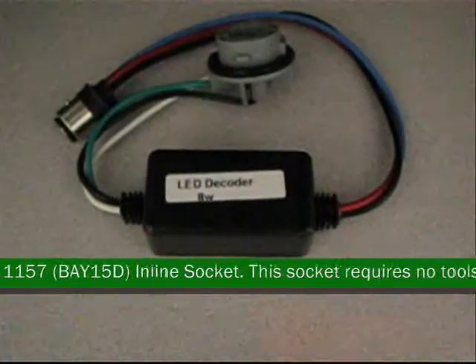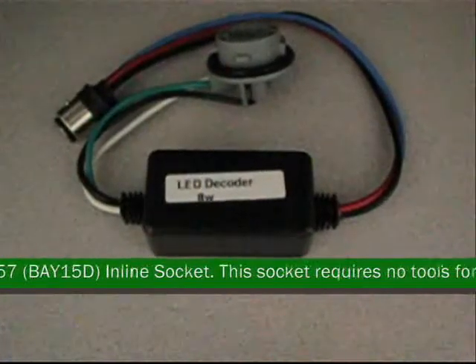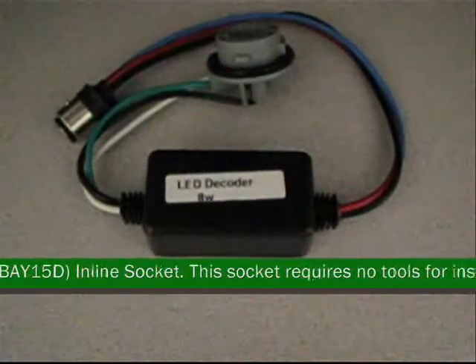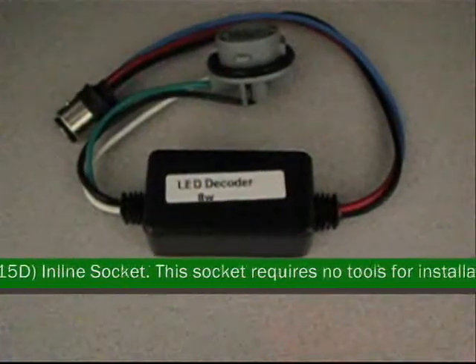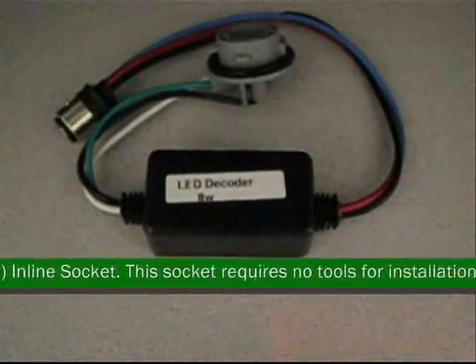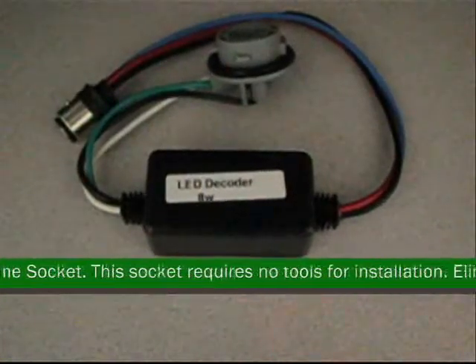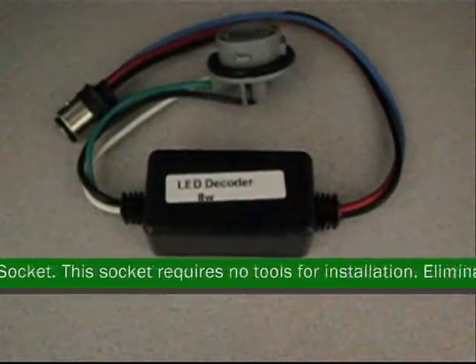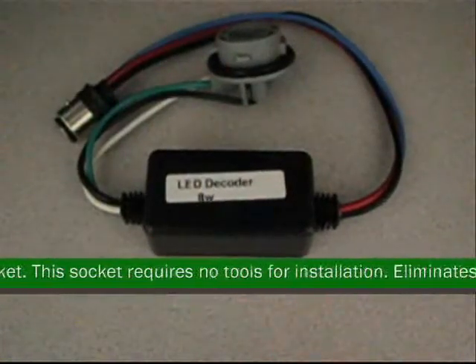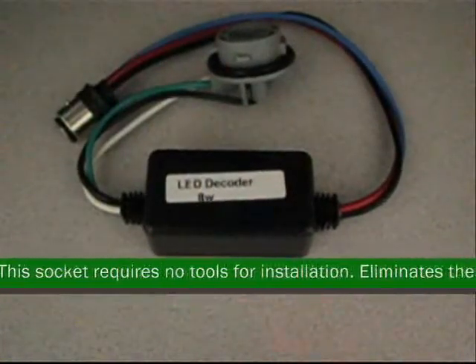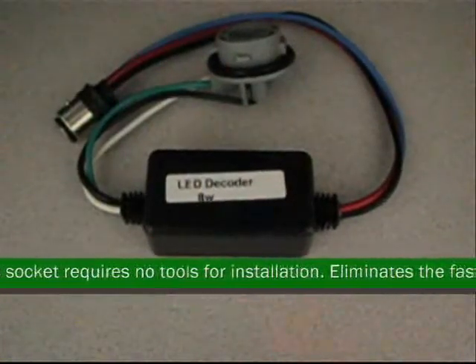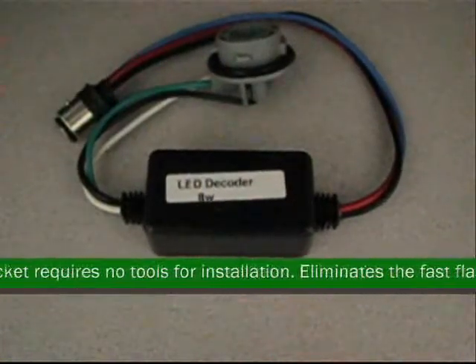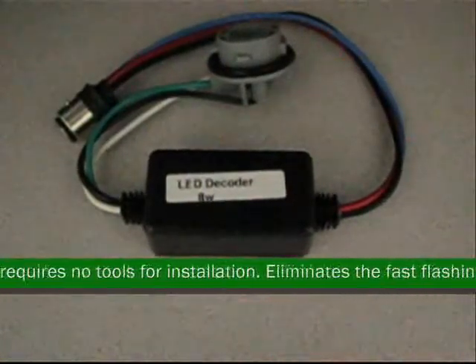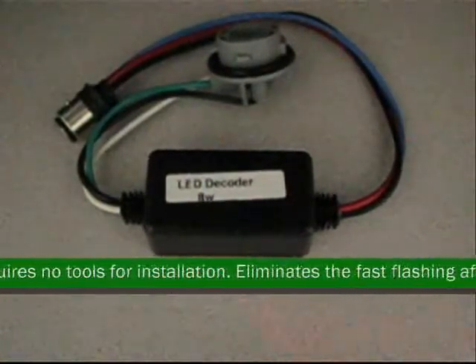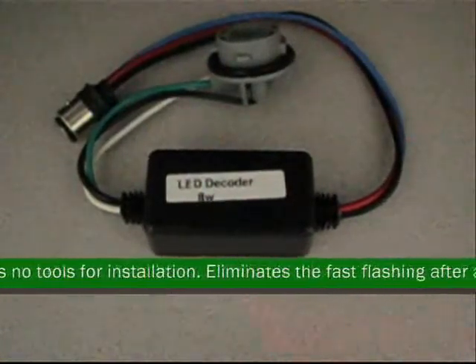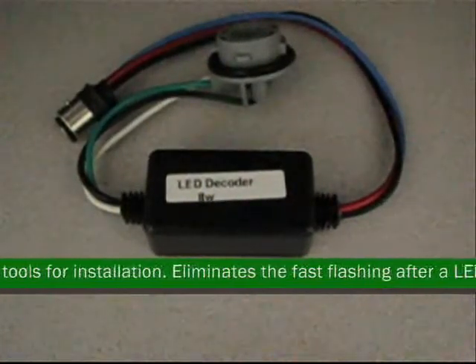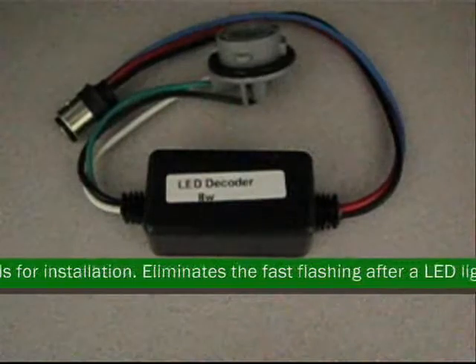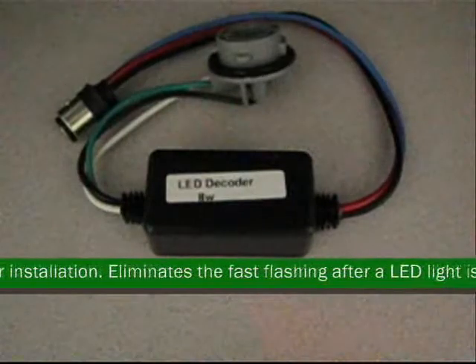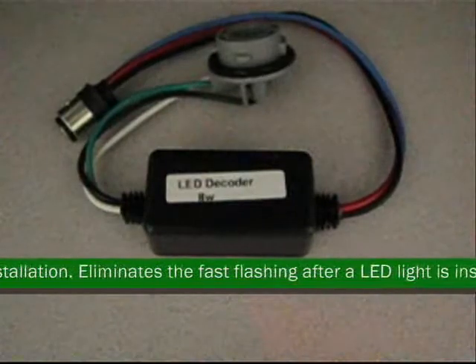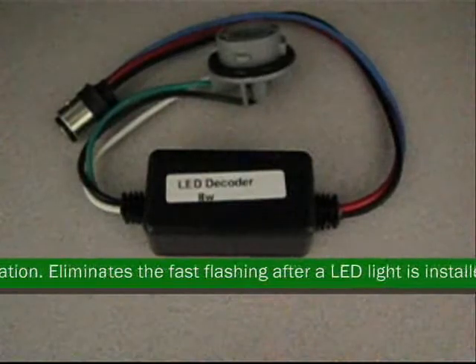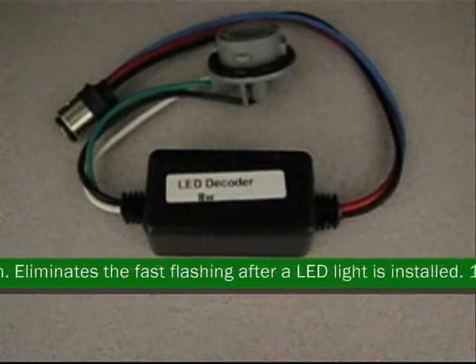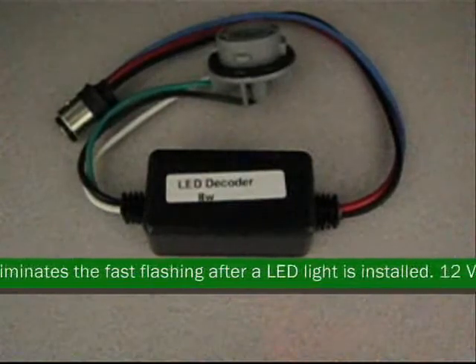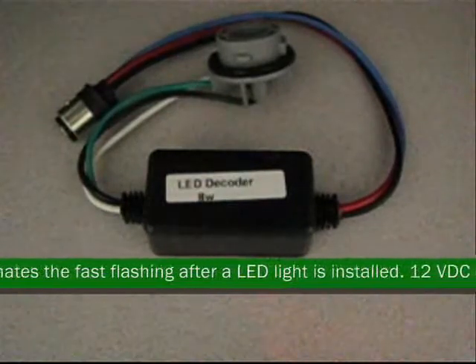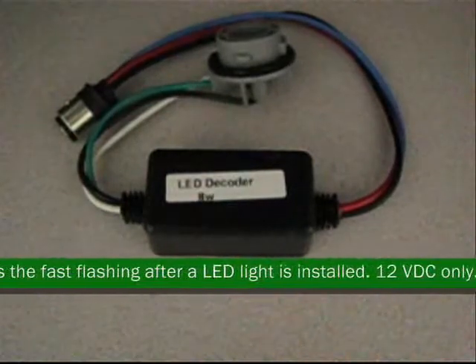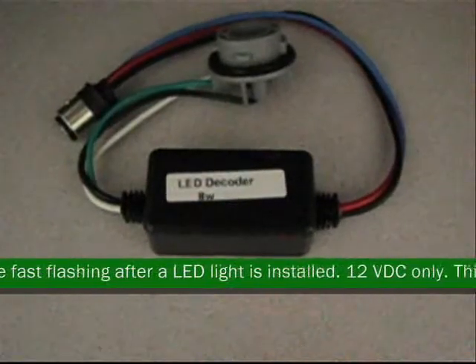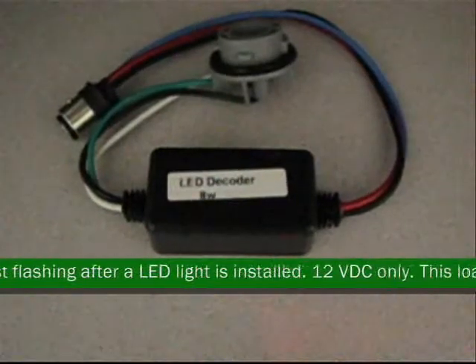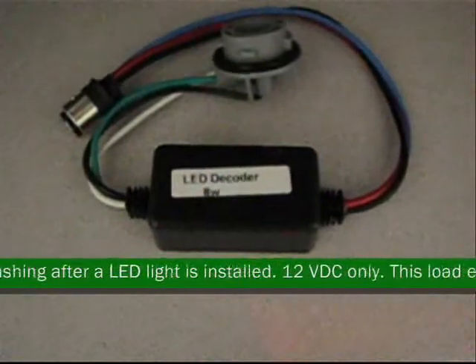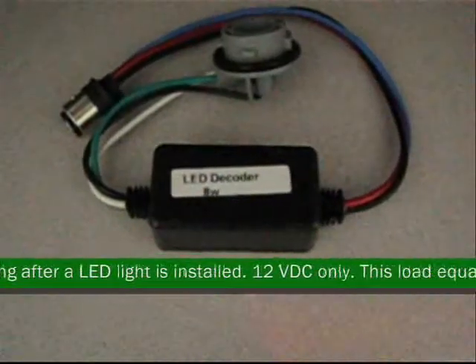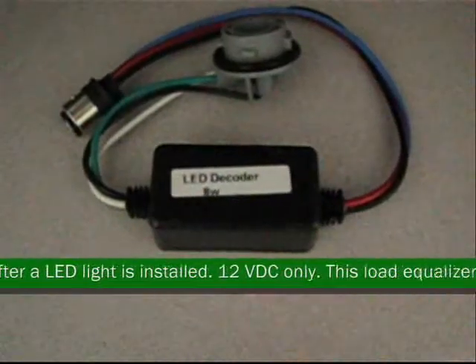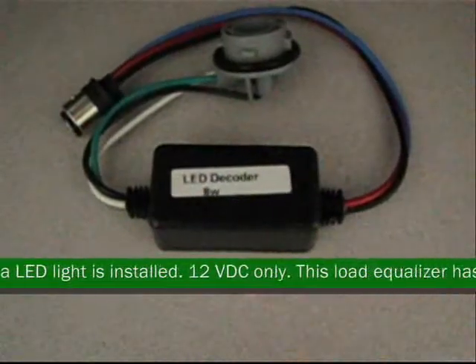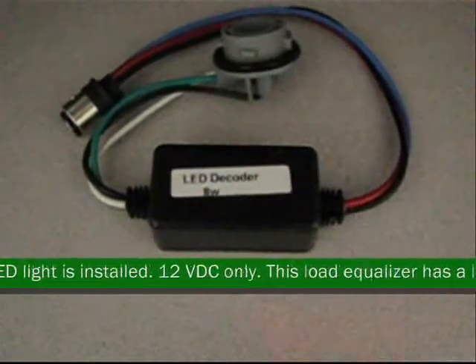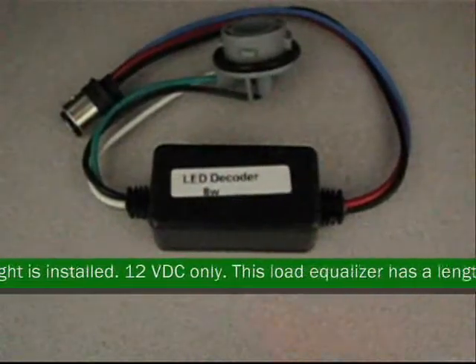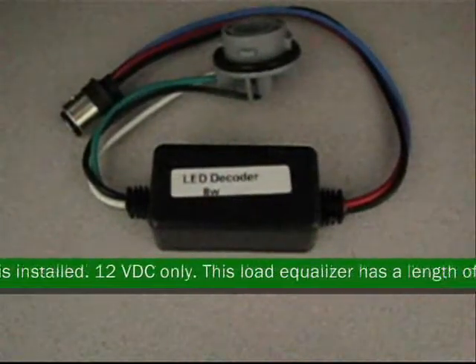This socket requires no tools for installation. Eliminates the fast flashing after a LED light is installed. 12 VDC only.